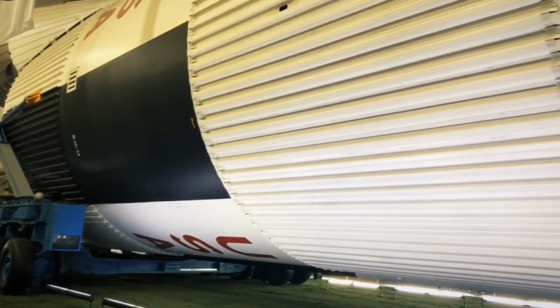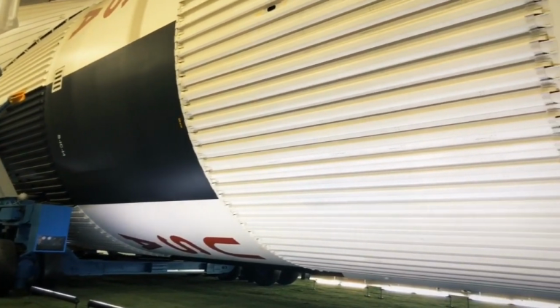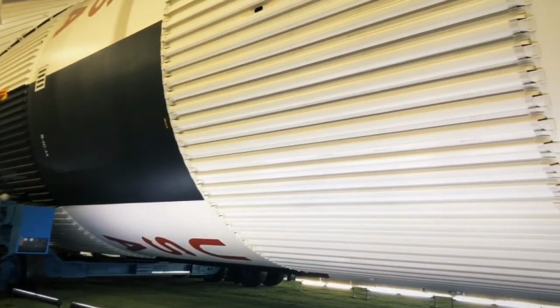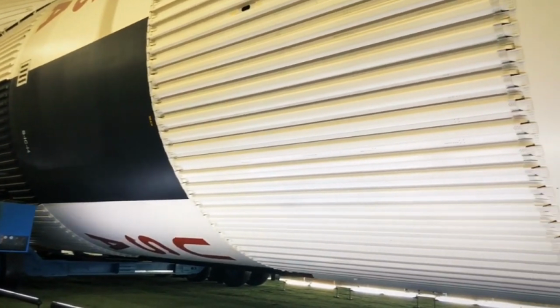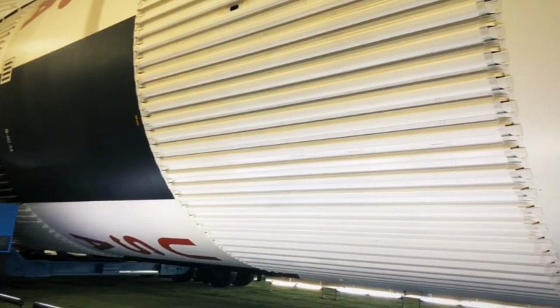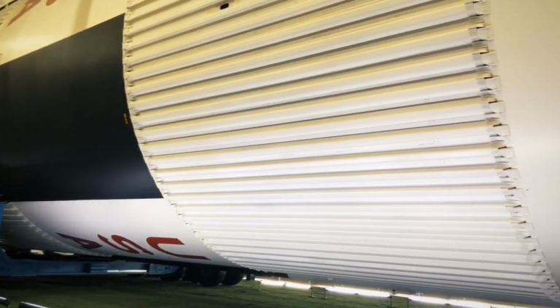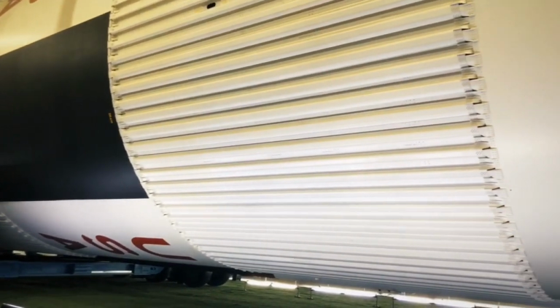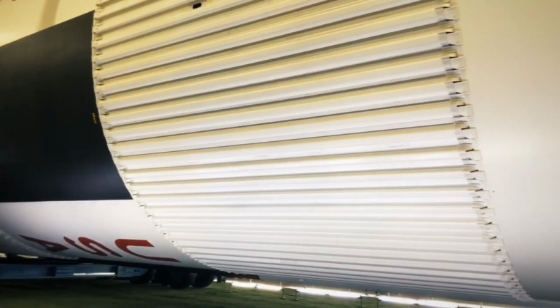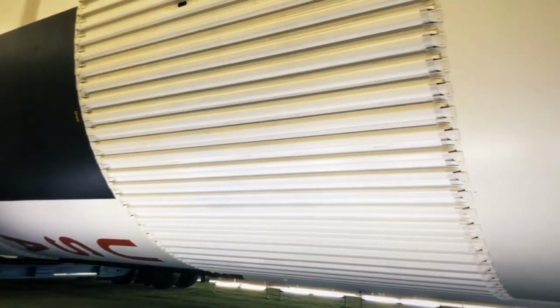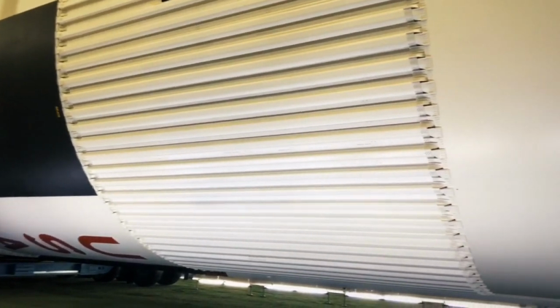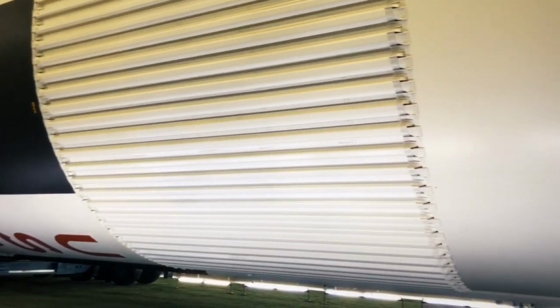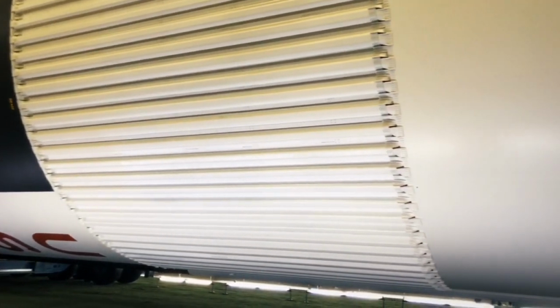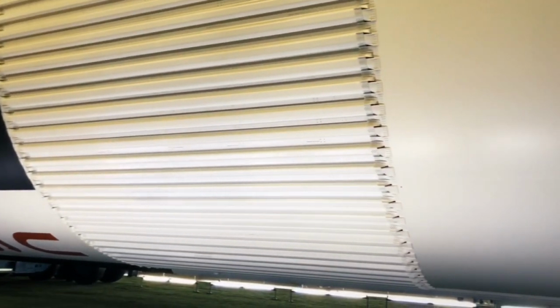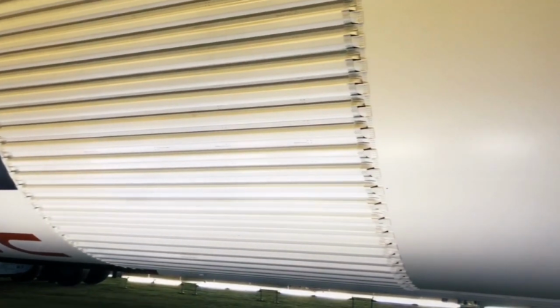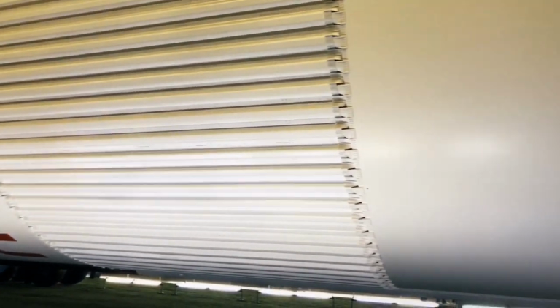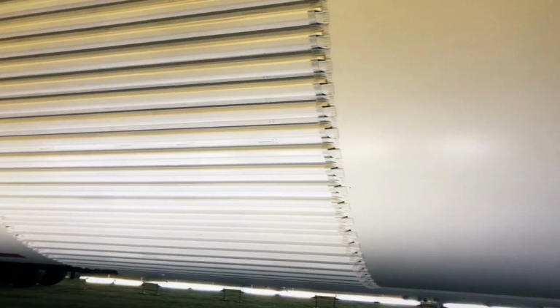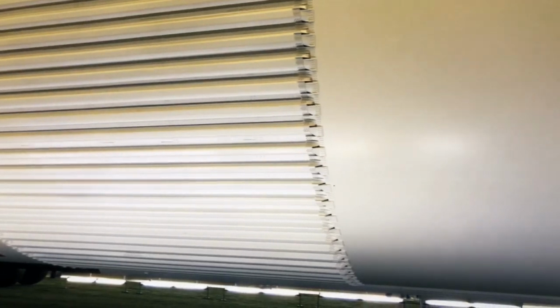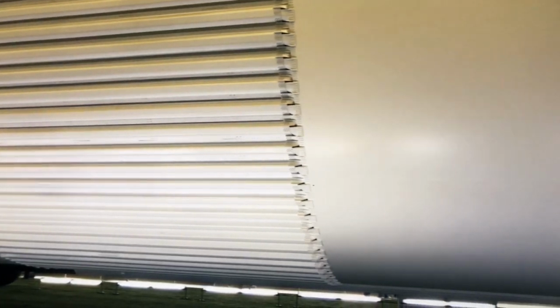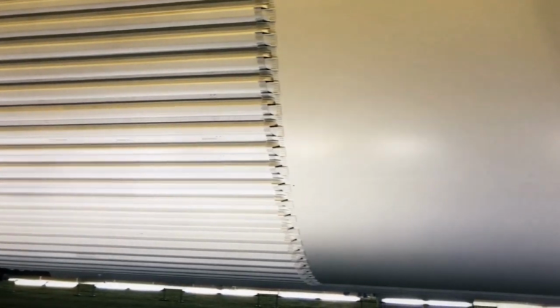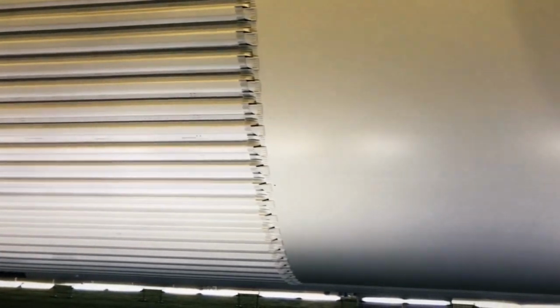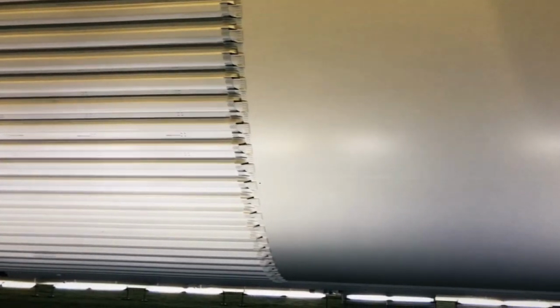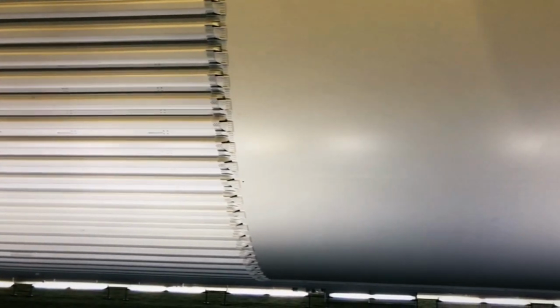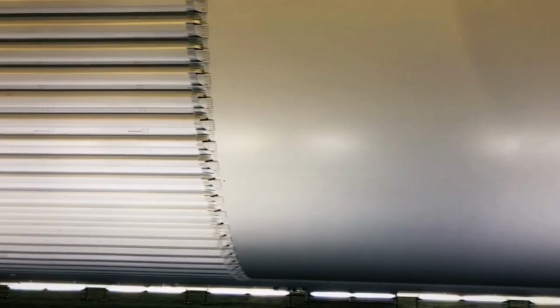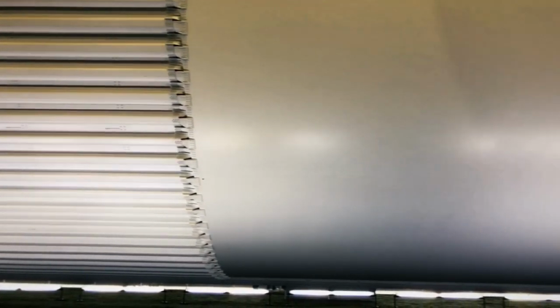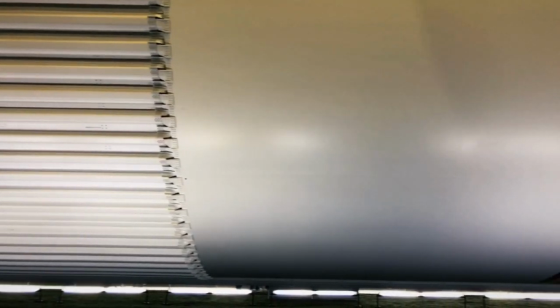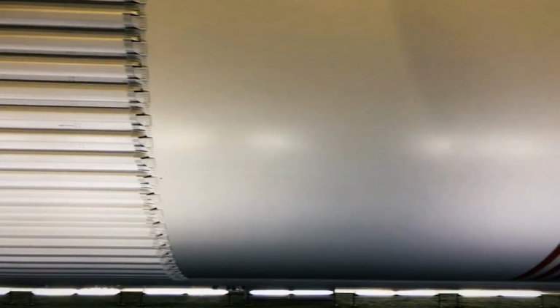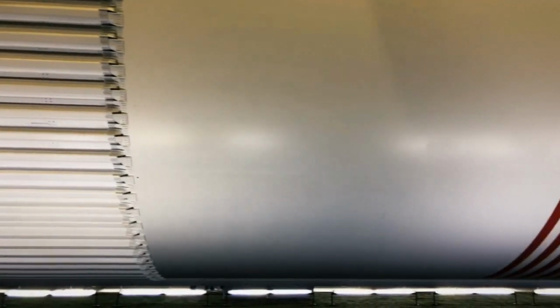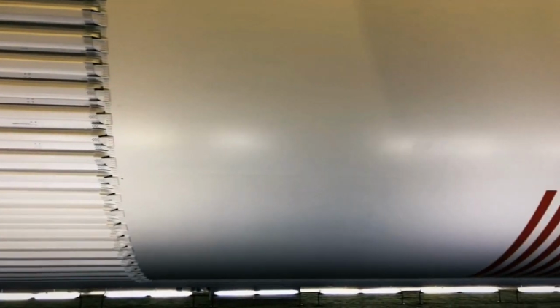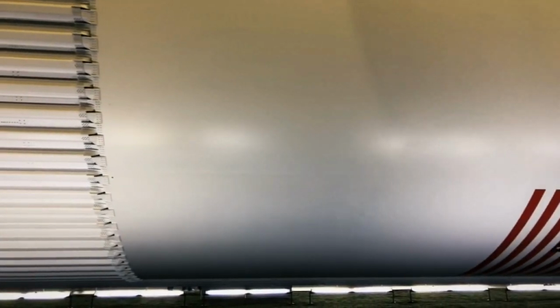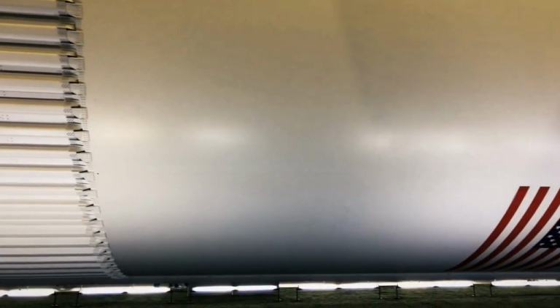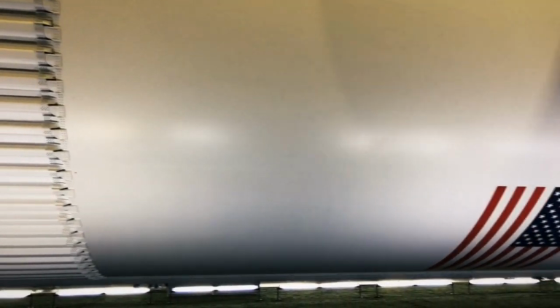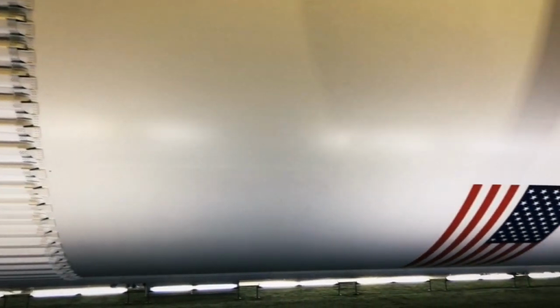It takes a lot of fuel to get this rocket into space and to get our astronauts onto the moon.